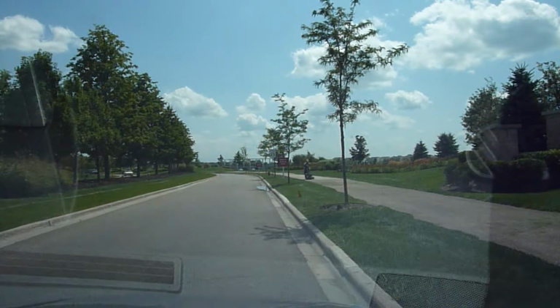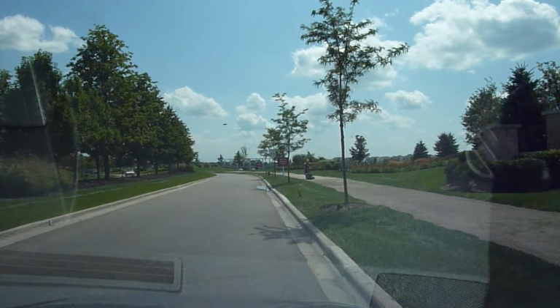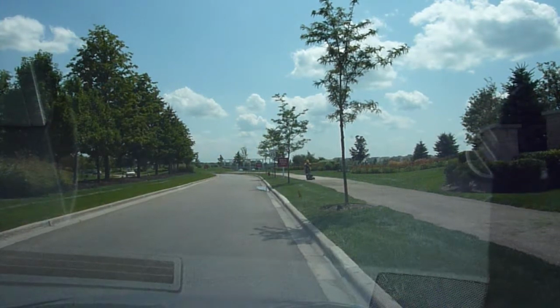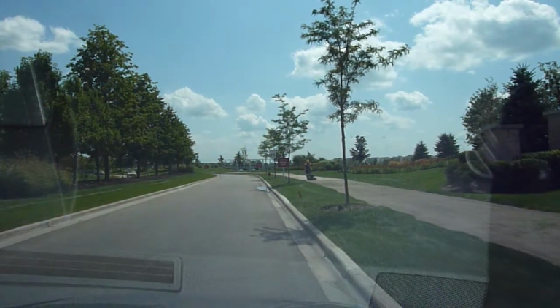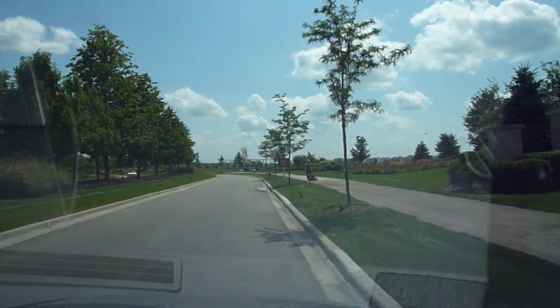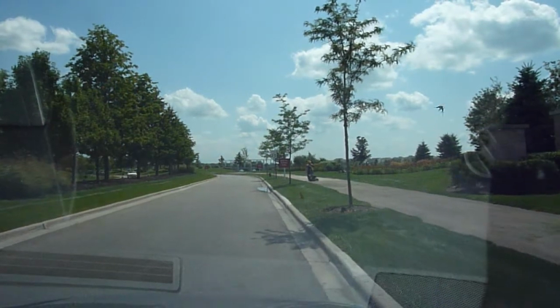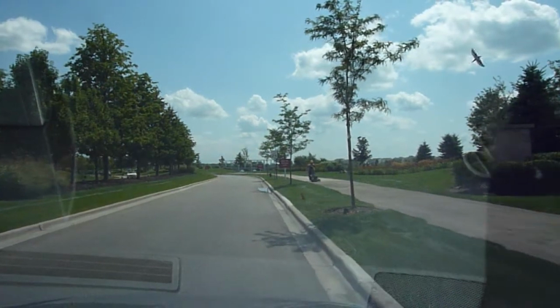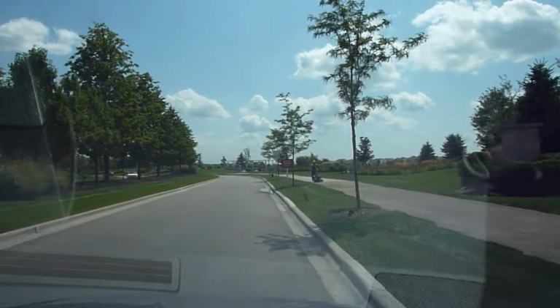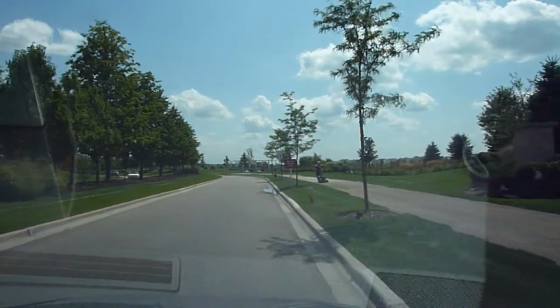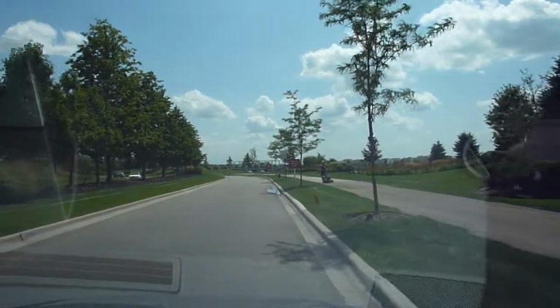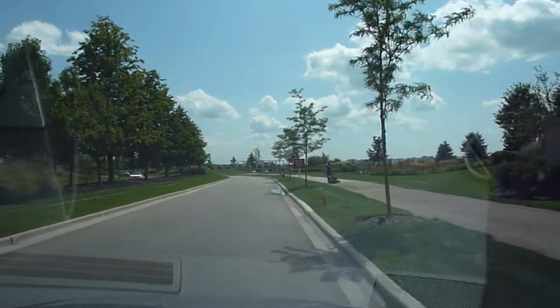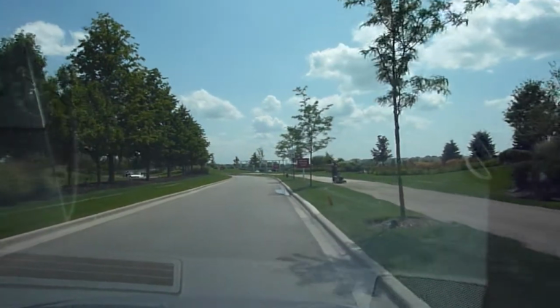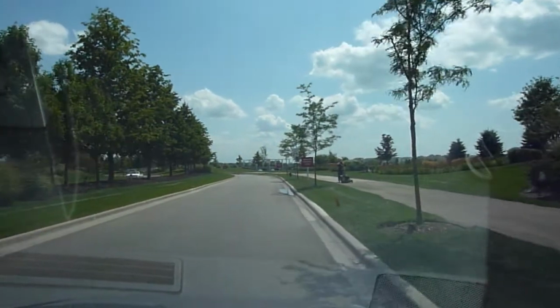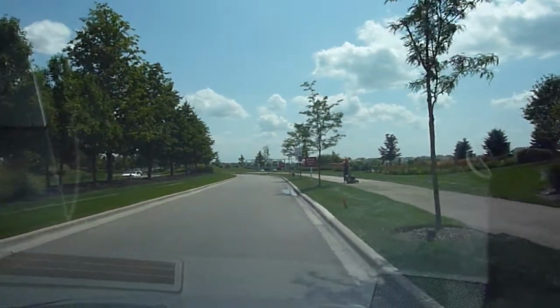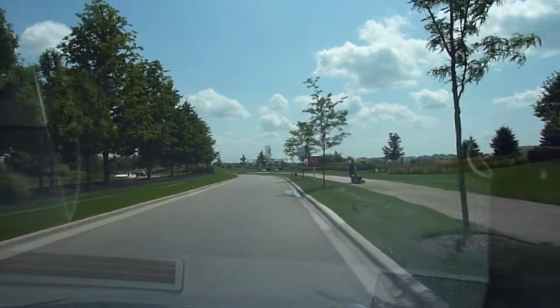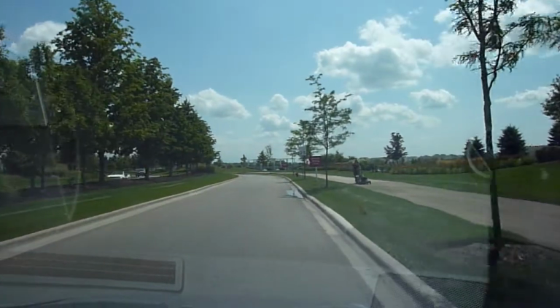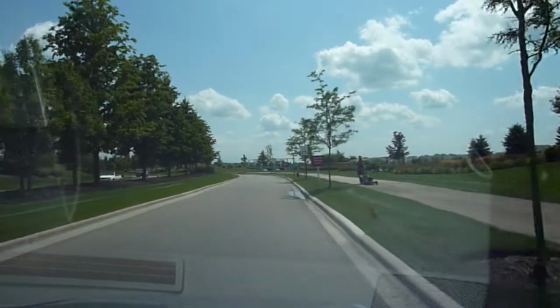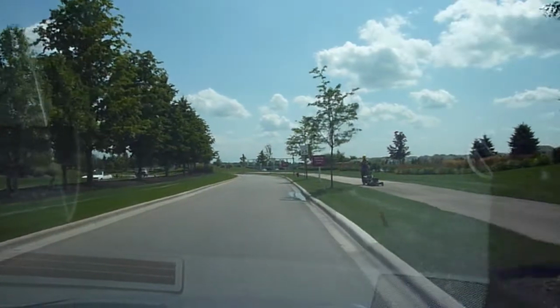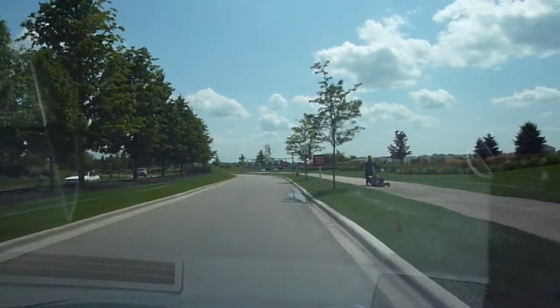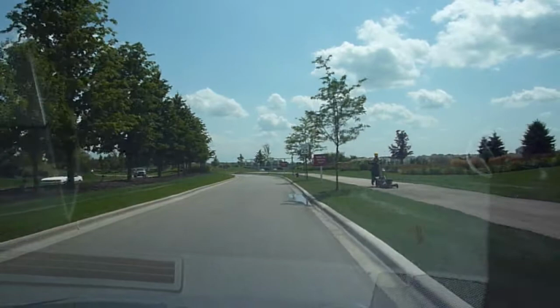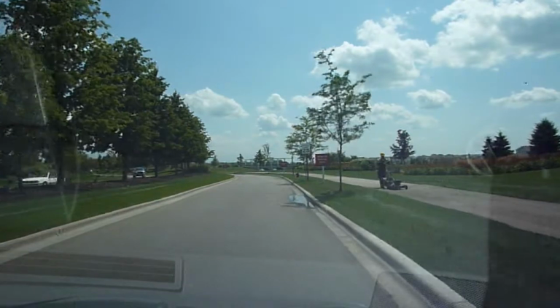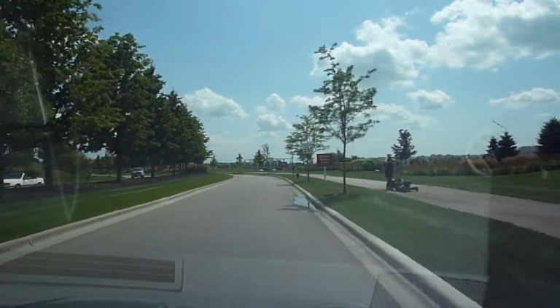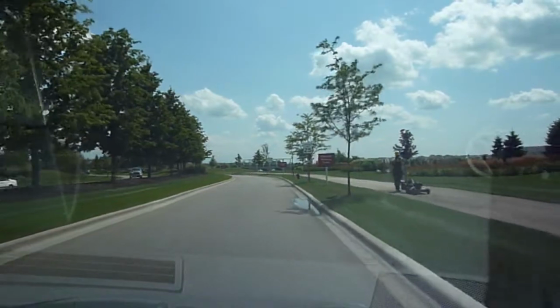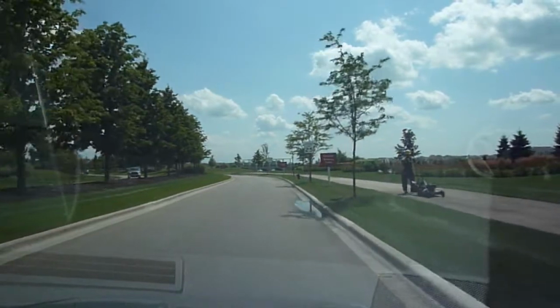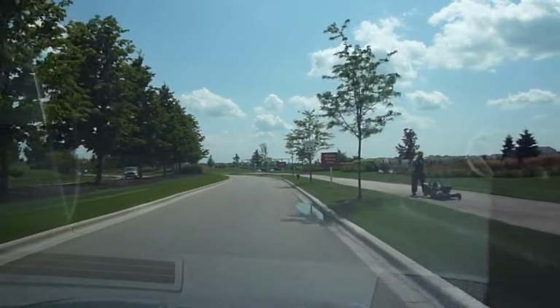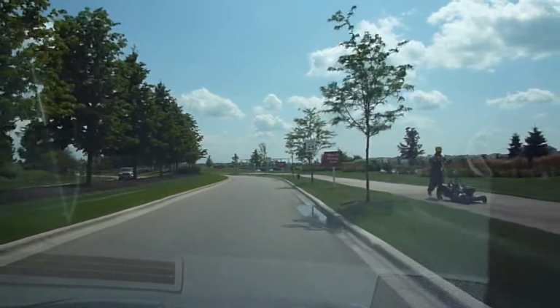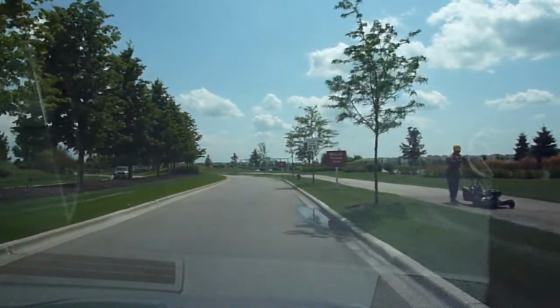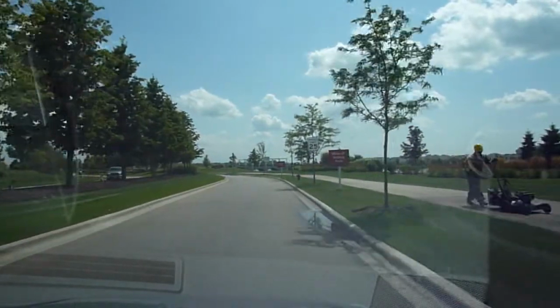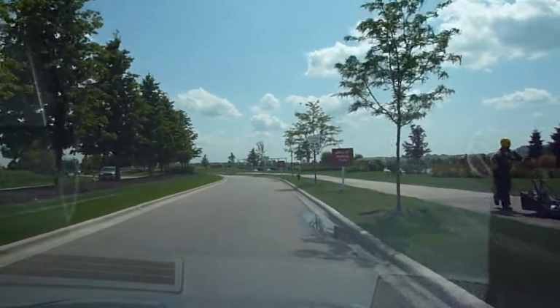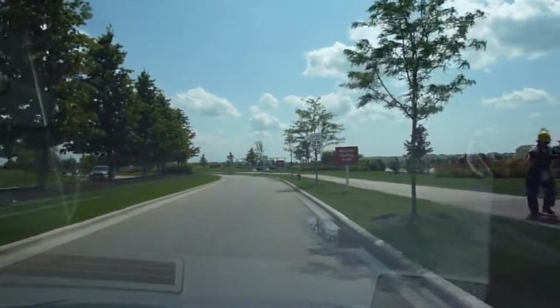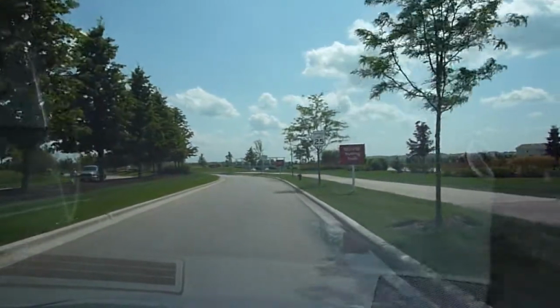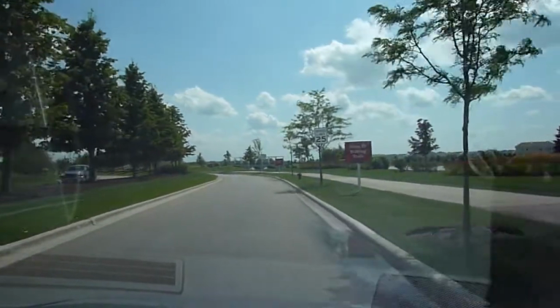Hi, Jordan here from newhomenotebook.com and I'd like to welcome you to Cambridge Lakes, way out in Pingree Grove.